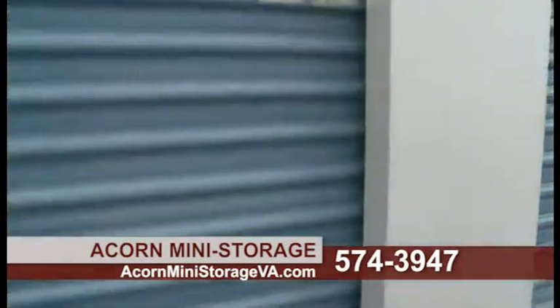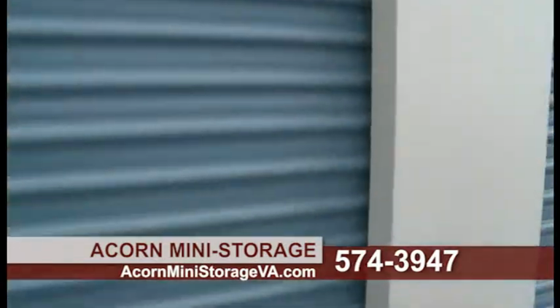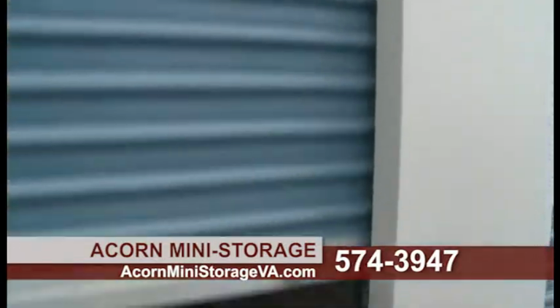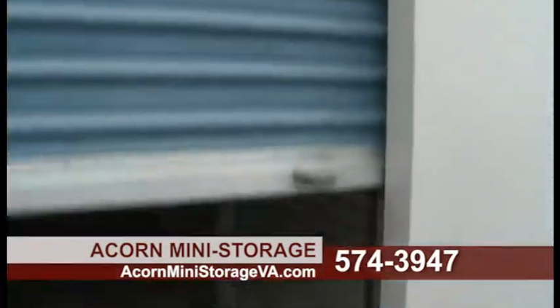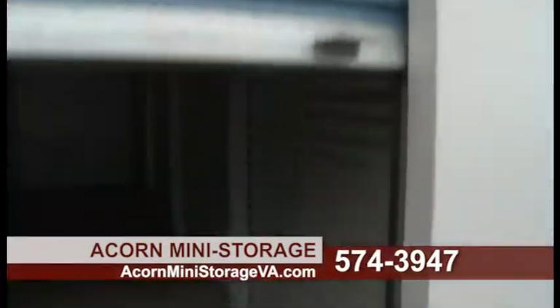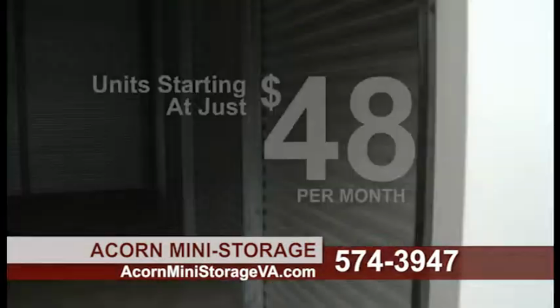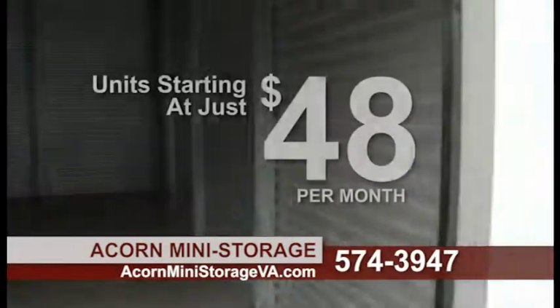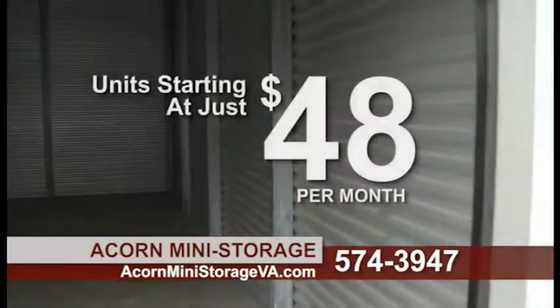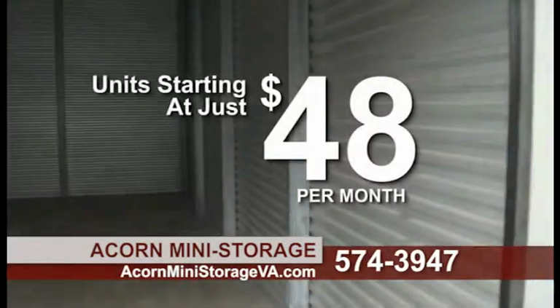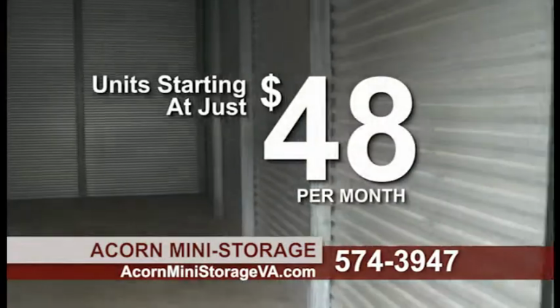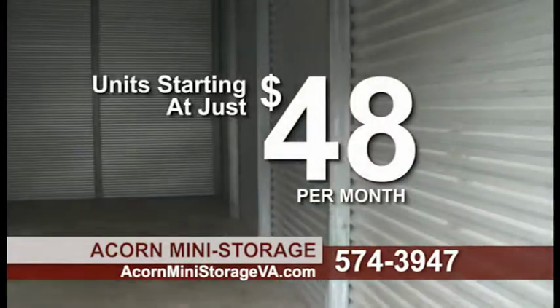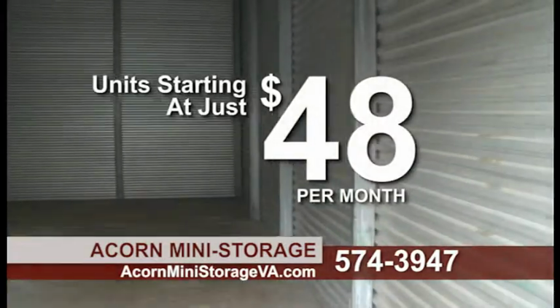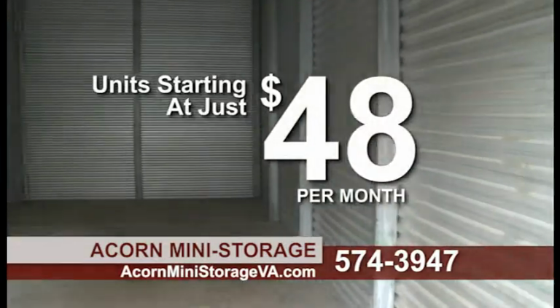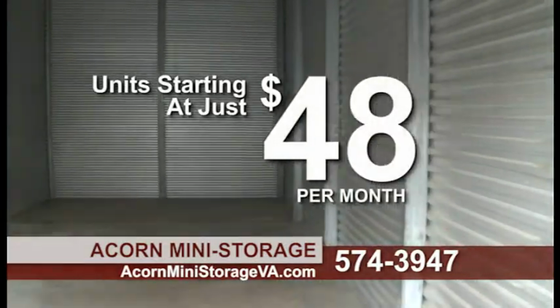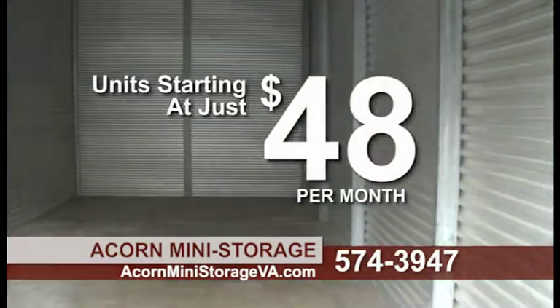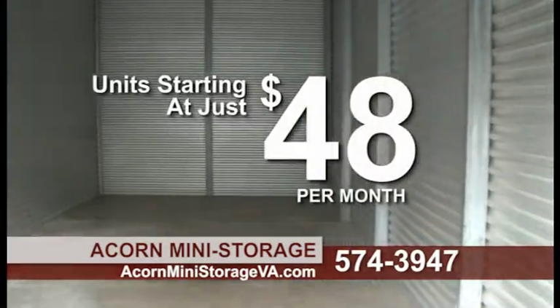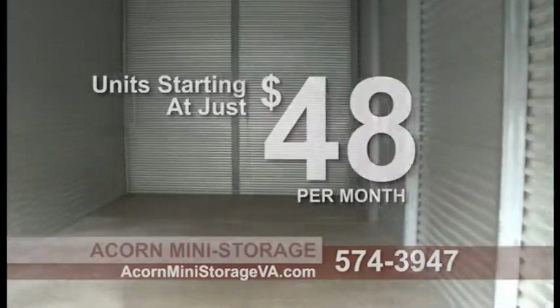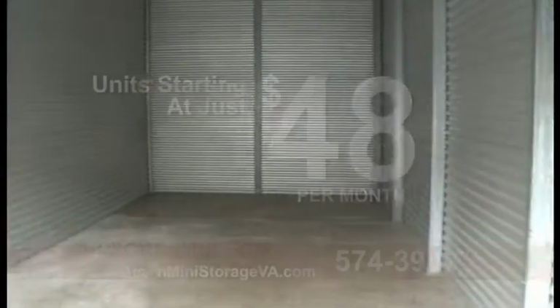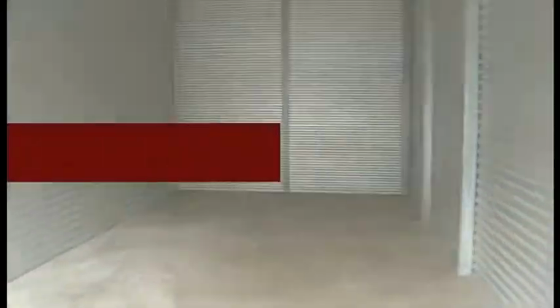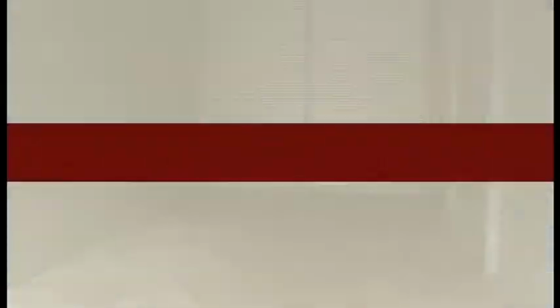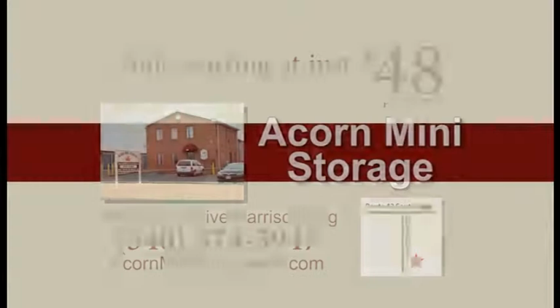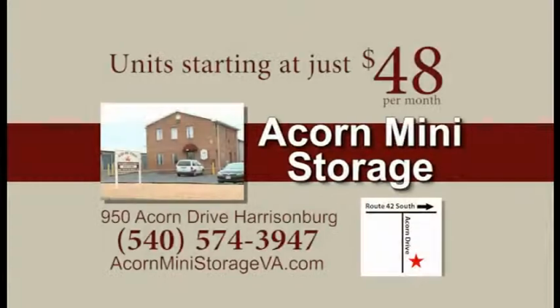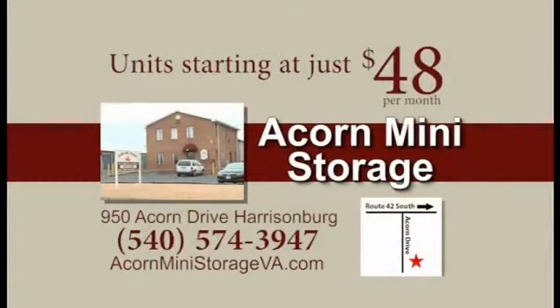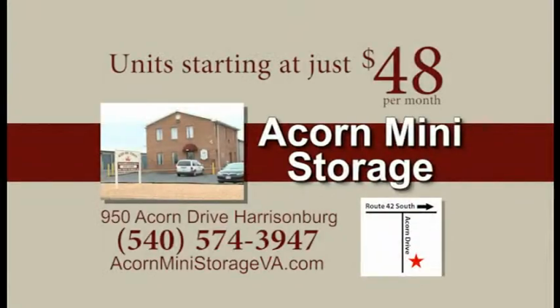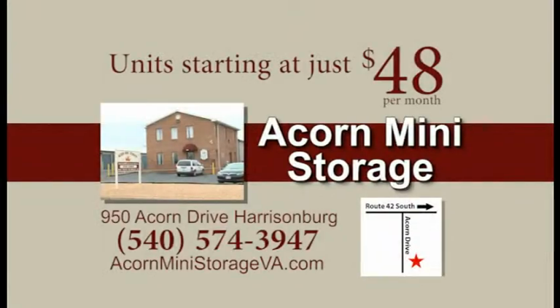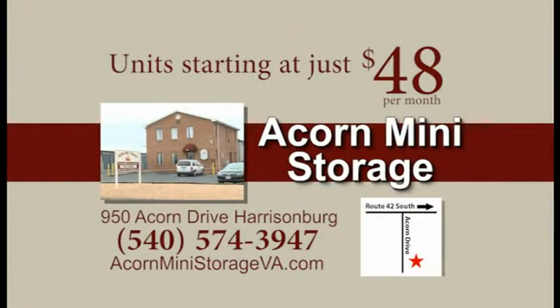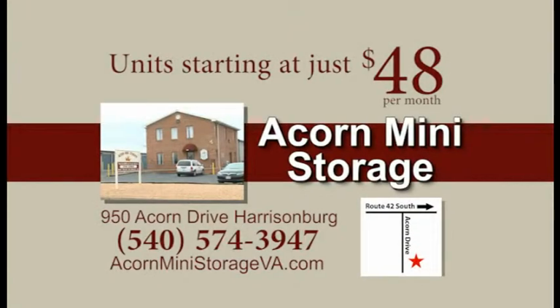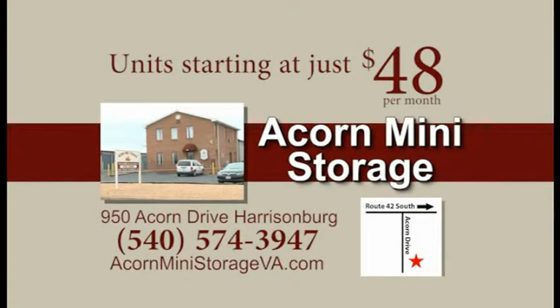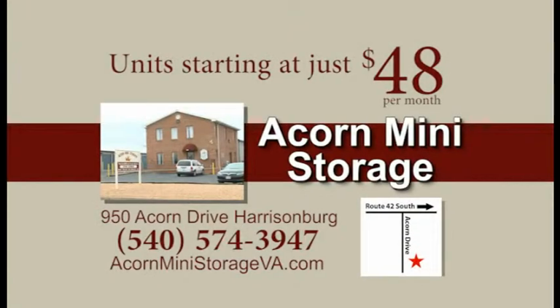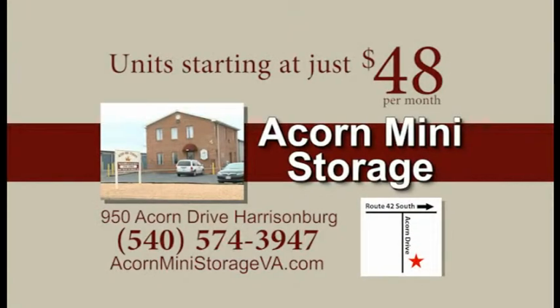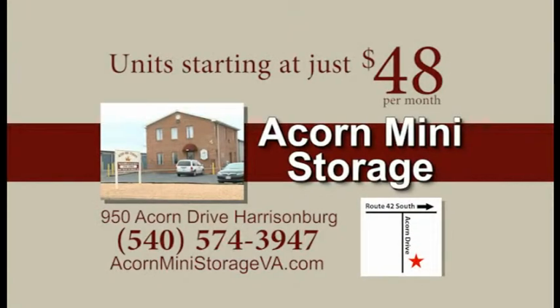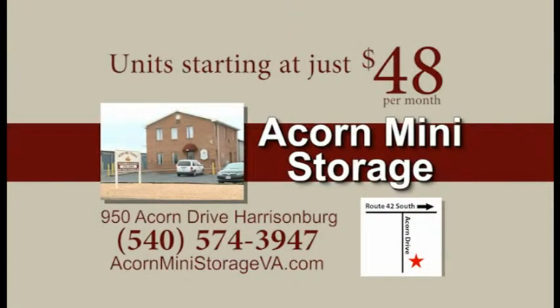Units are available starting at just $48 a month. So call today and see how Acorn Mini Storage can help you.